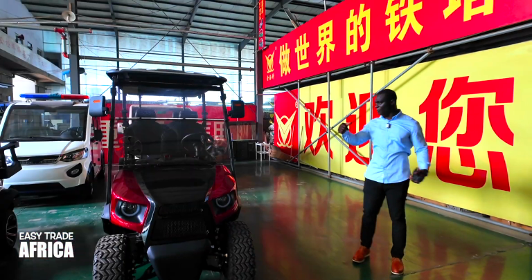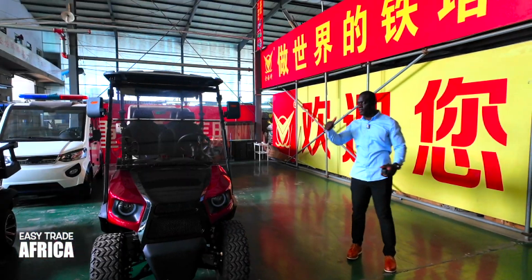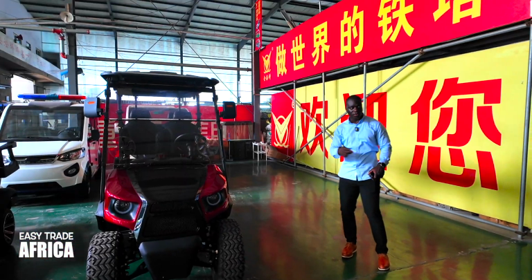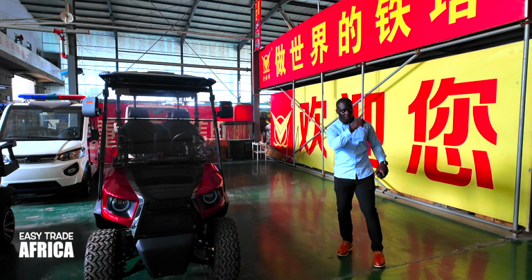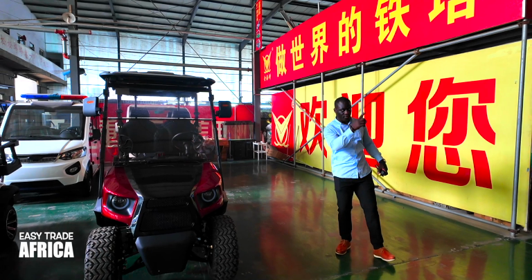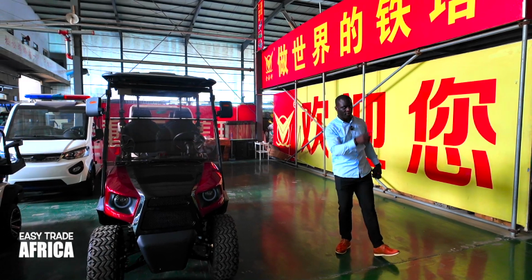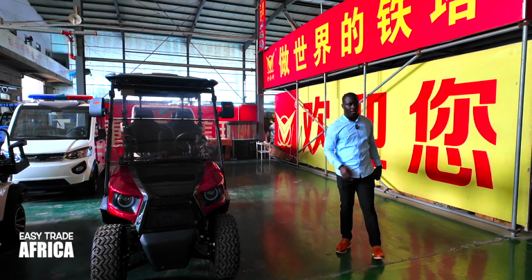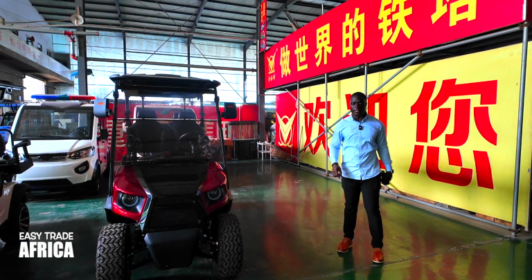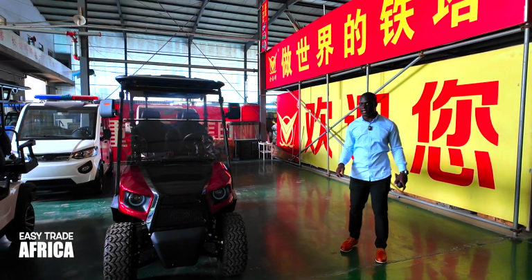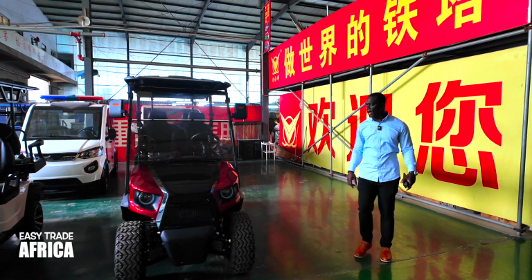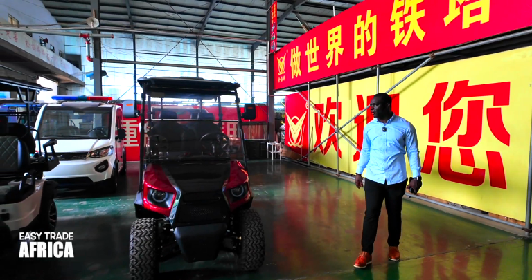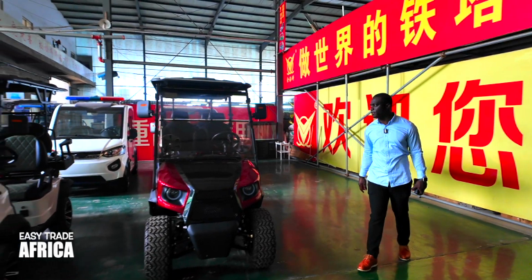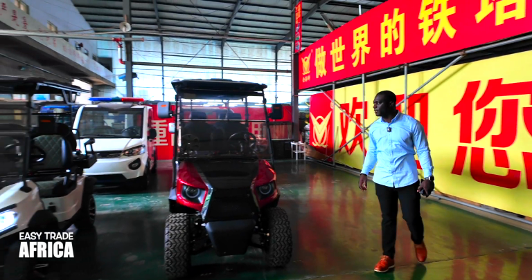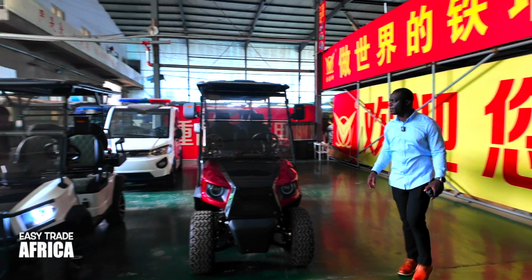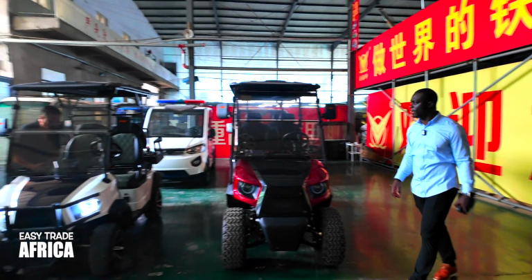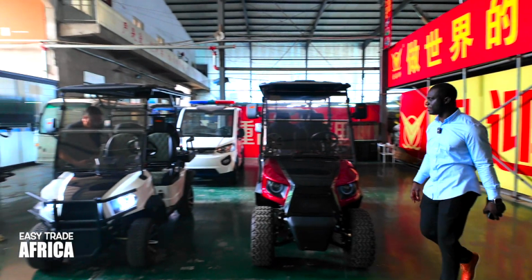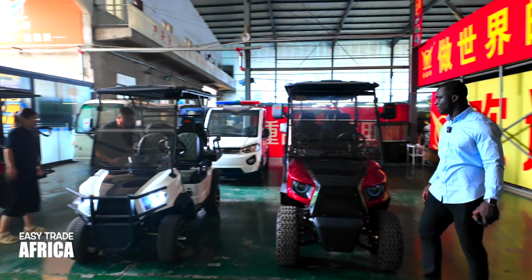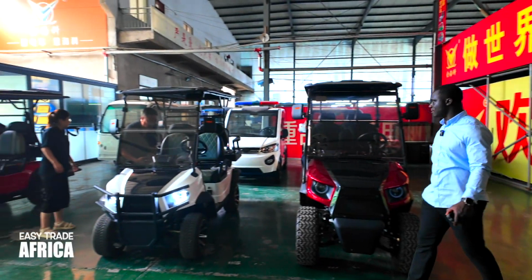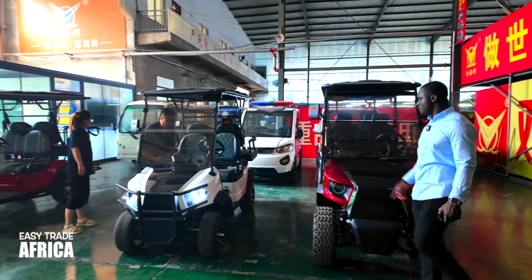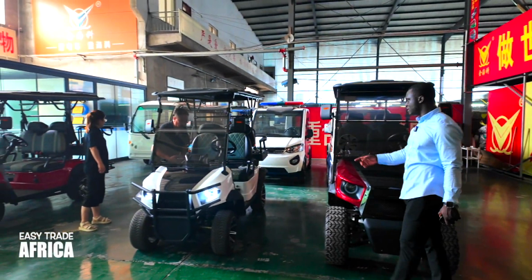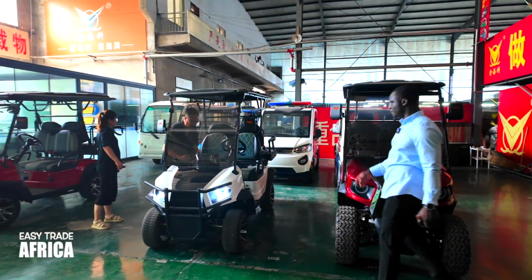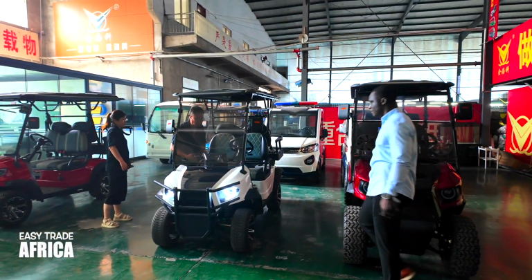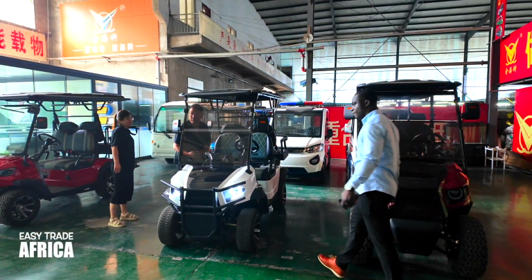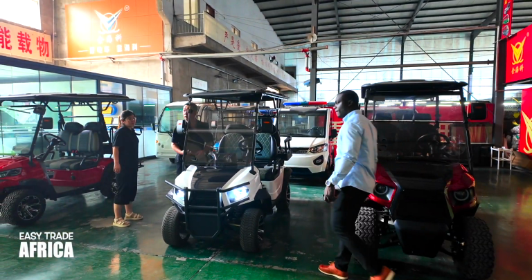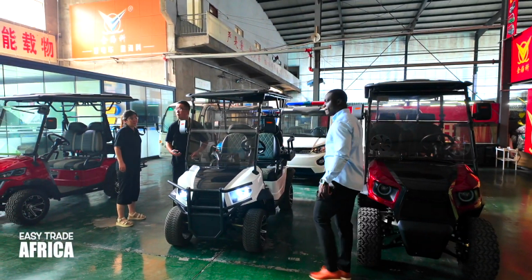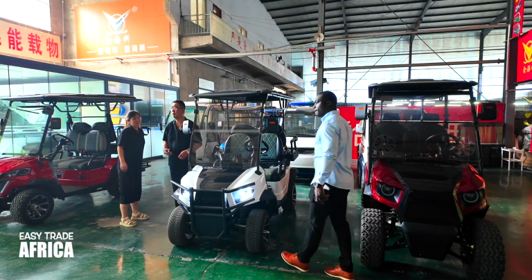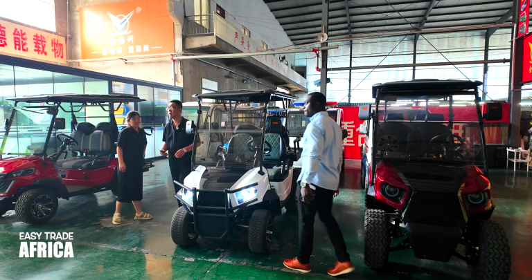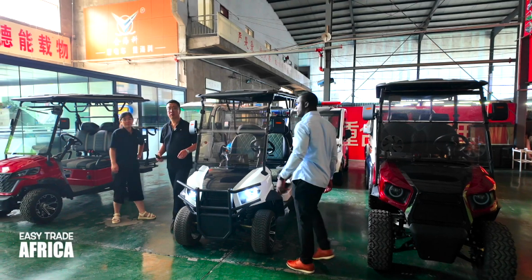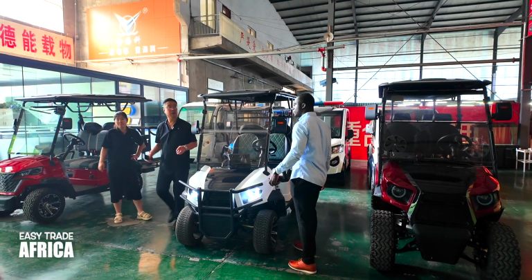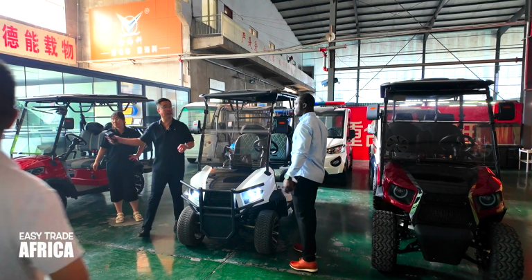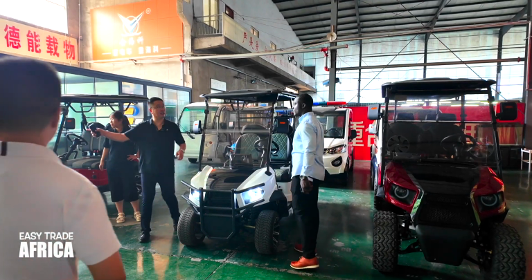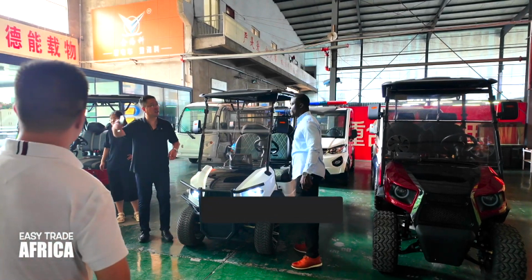I will drive it on the top and see how it's going. So guys, we check this one. Let's try it.